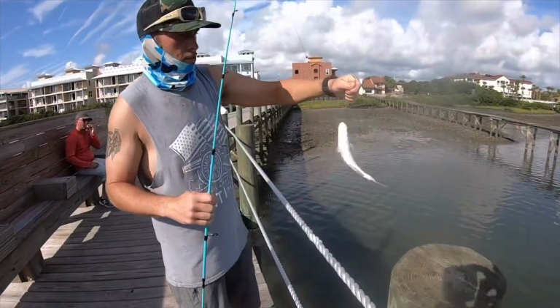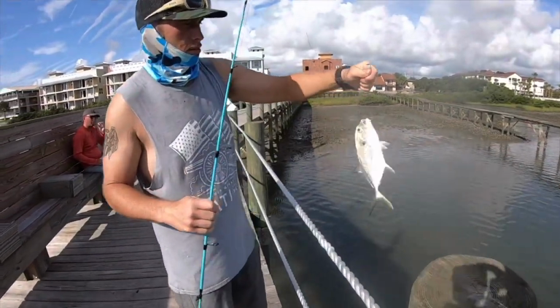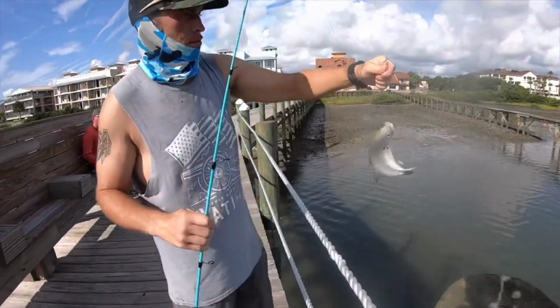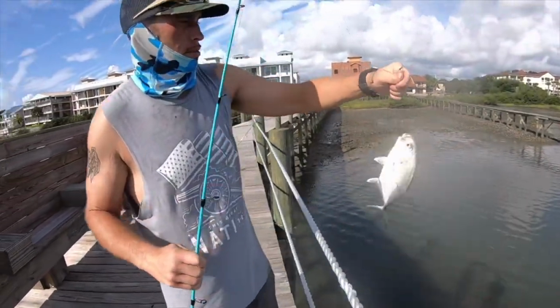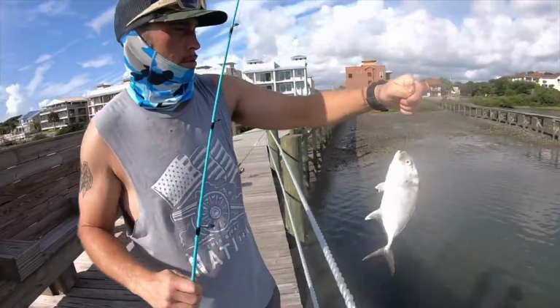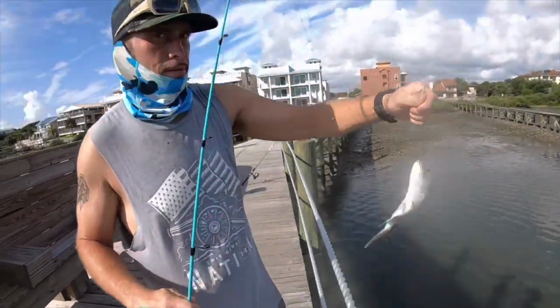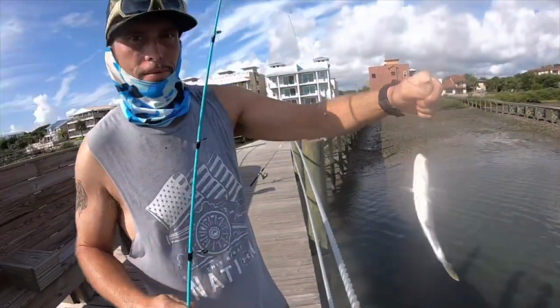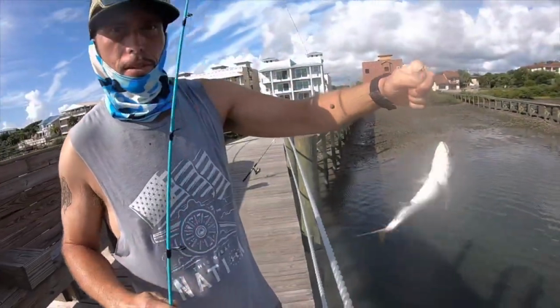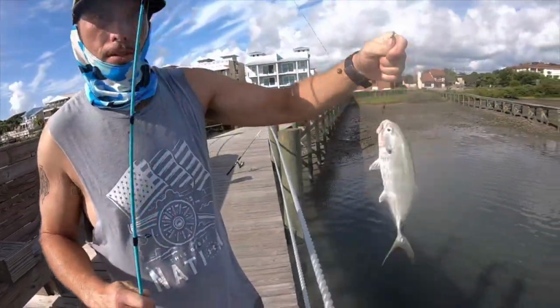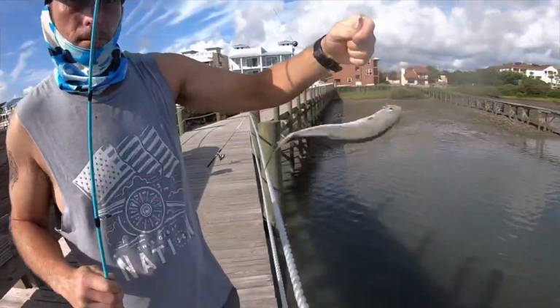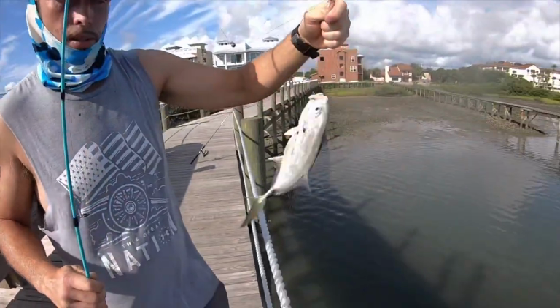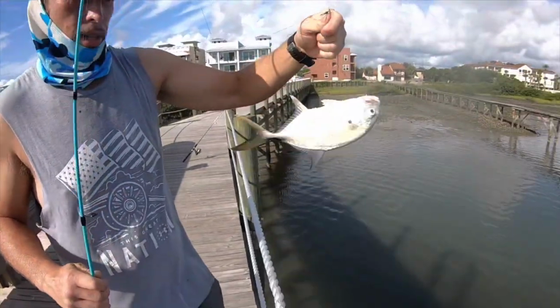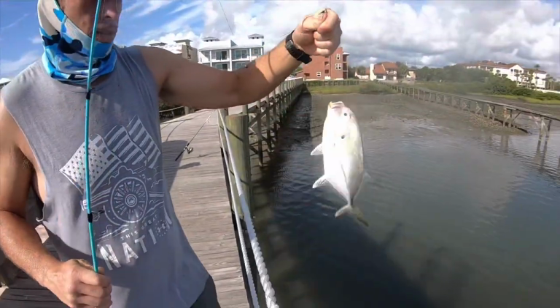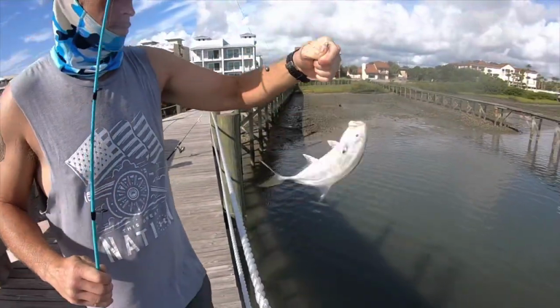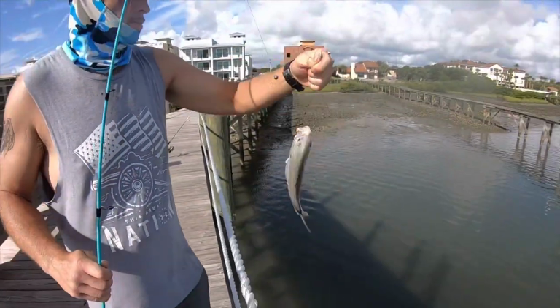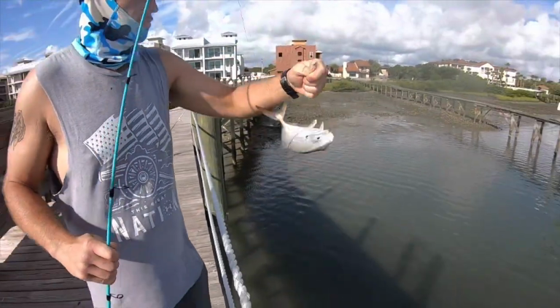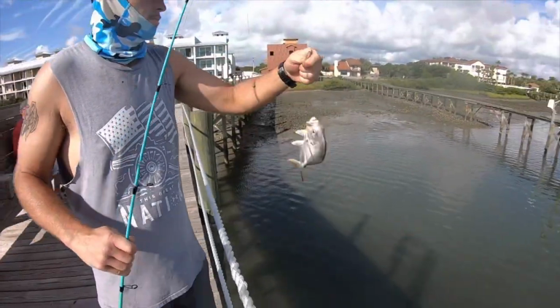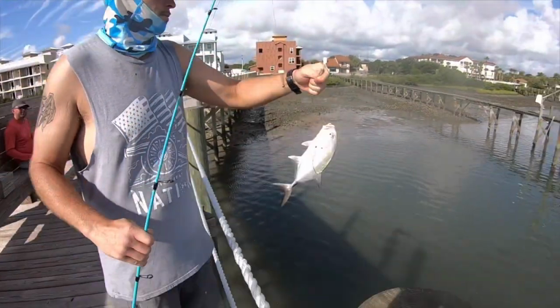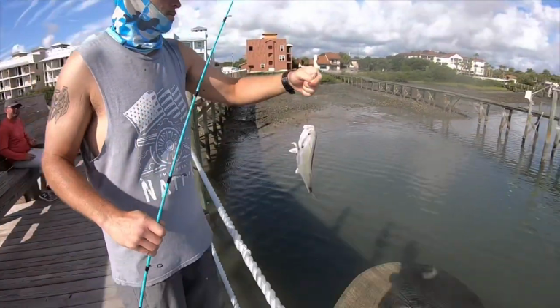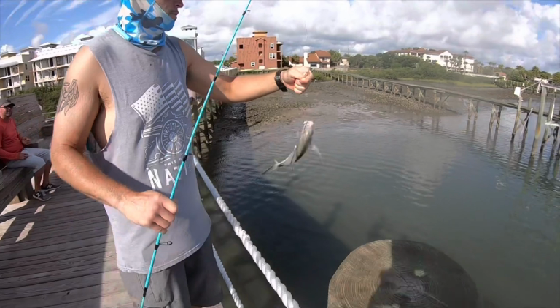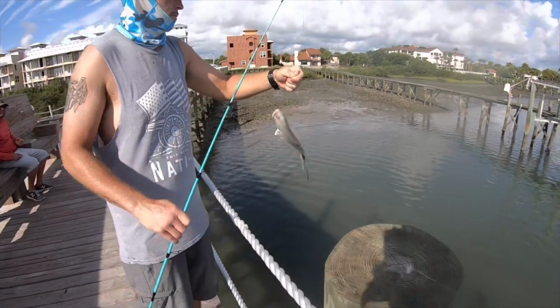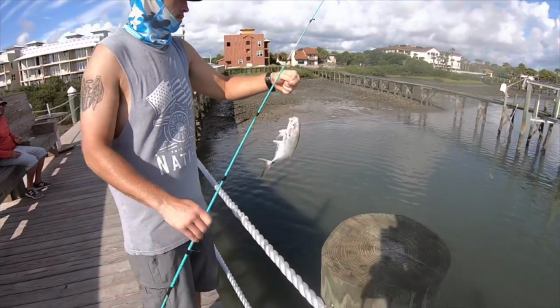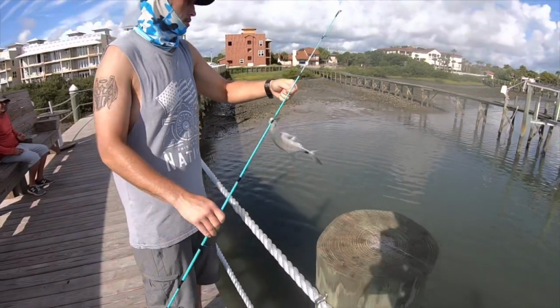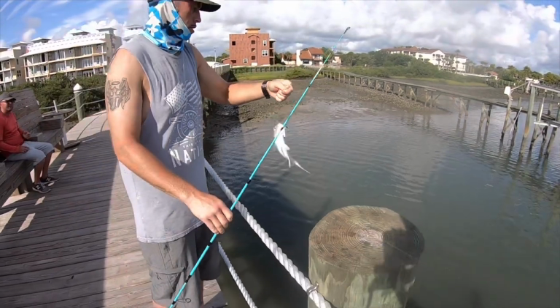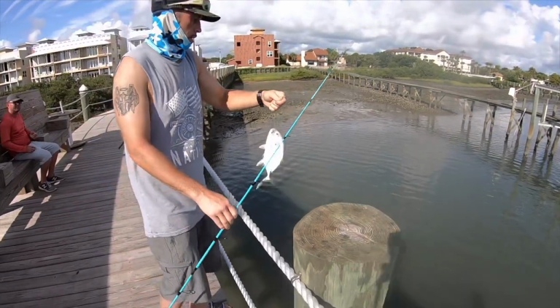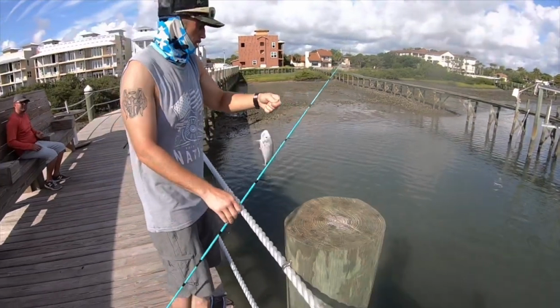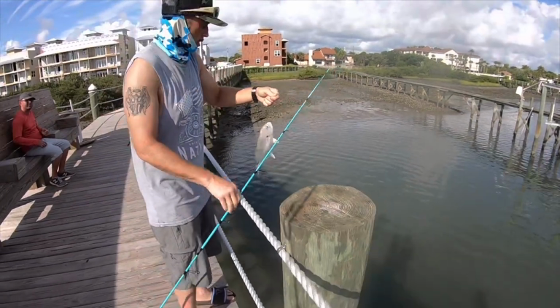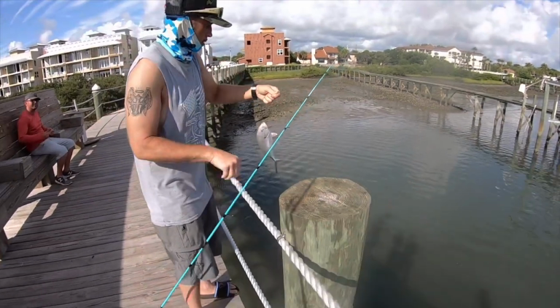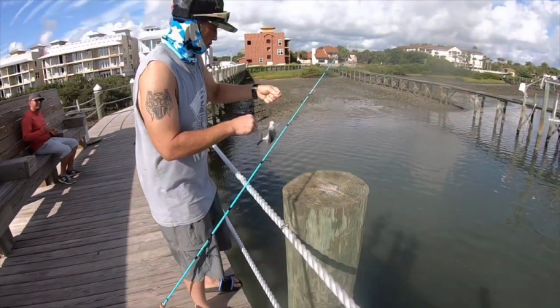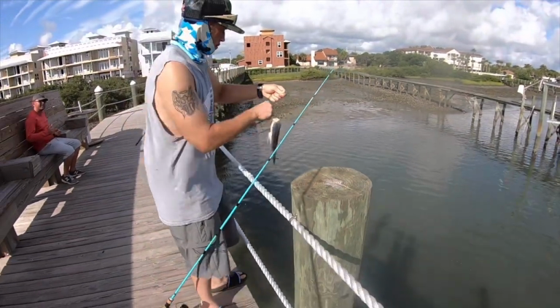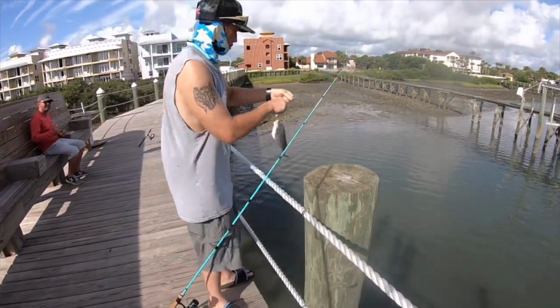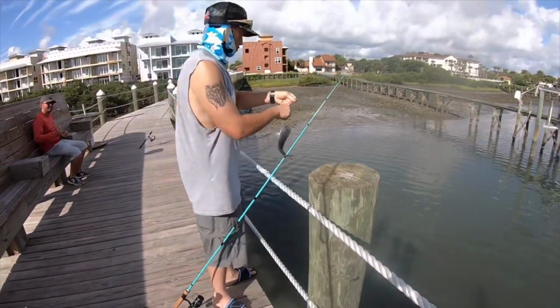There we go, Chris — little jack attack! Jack crevalle.